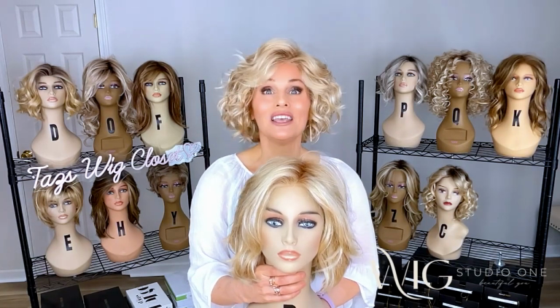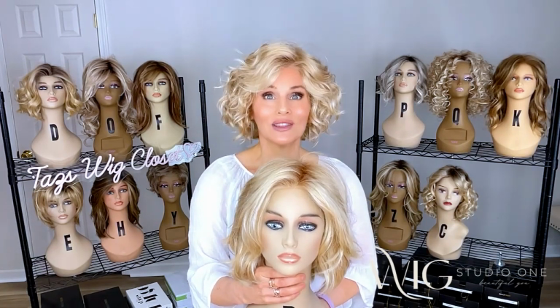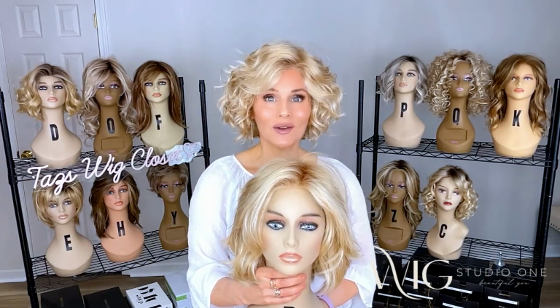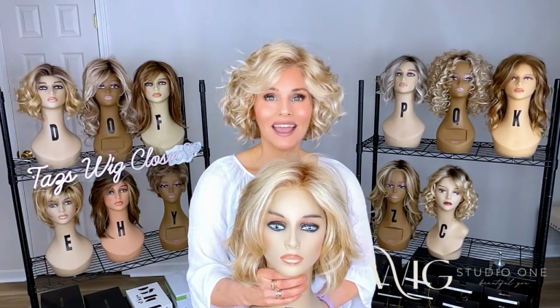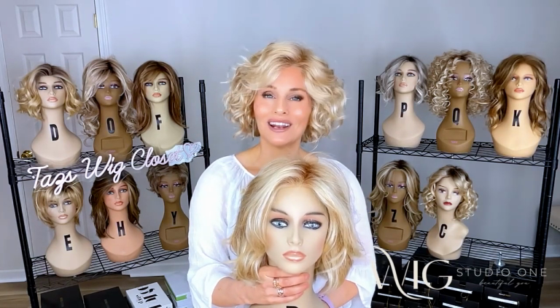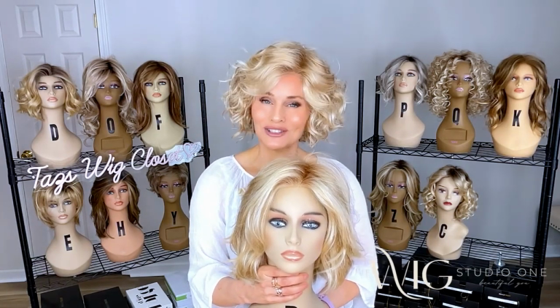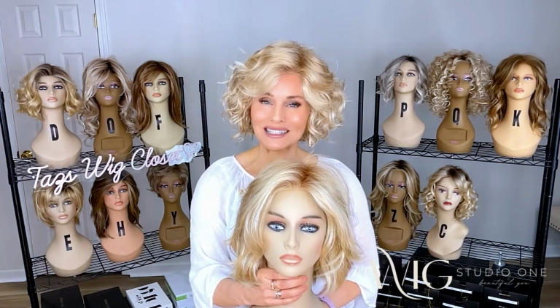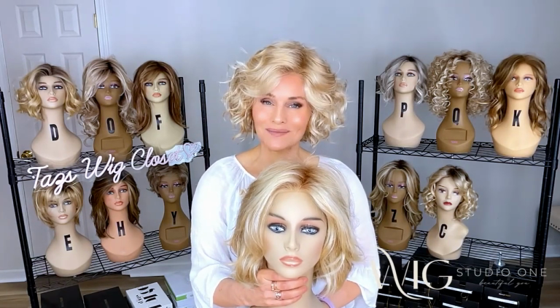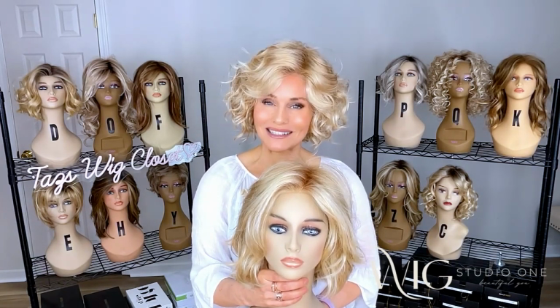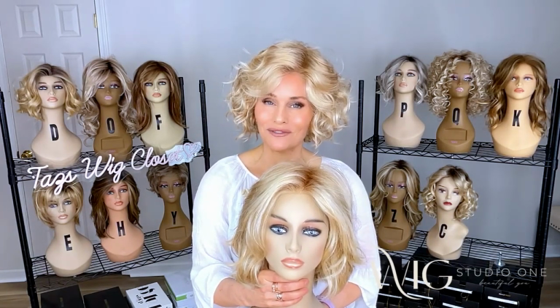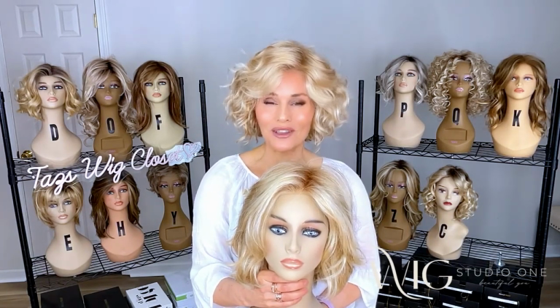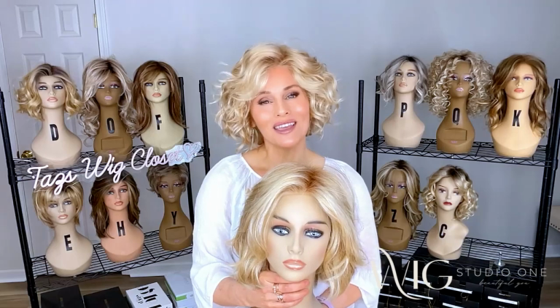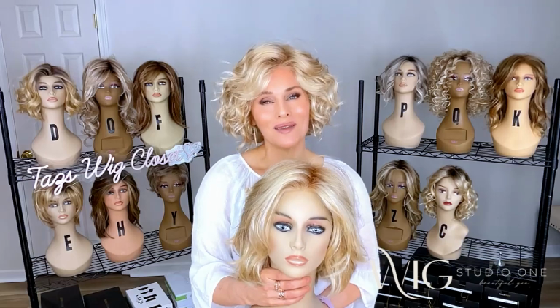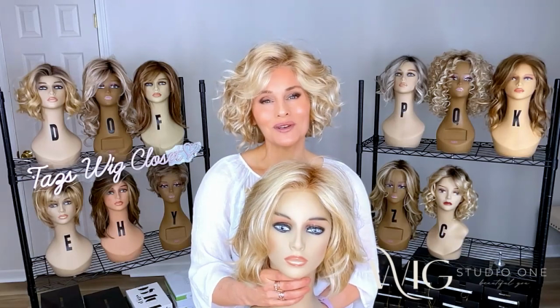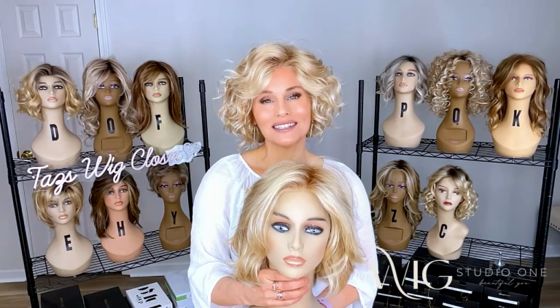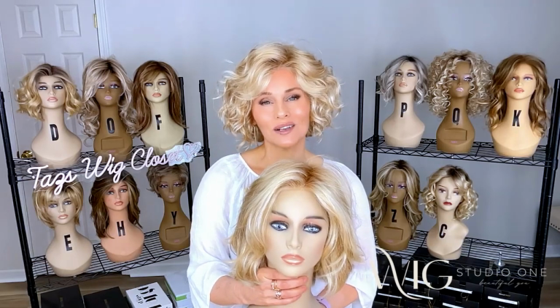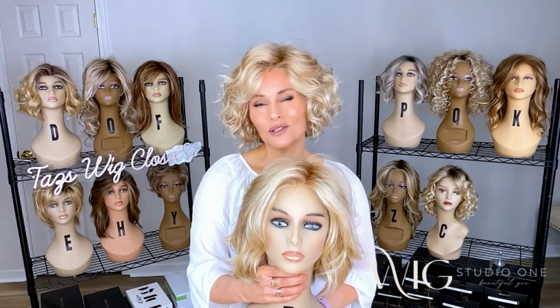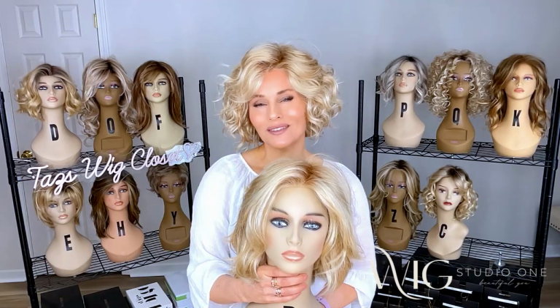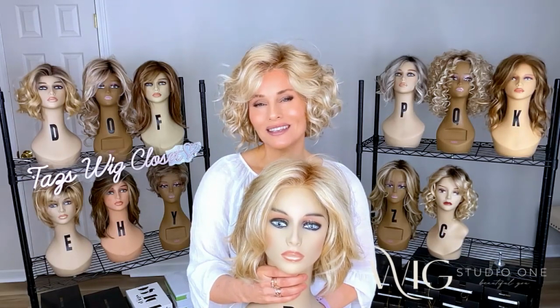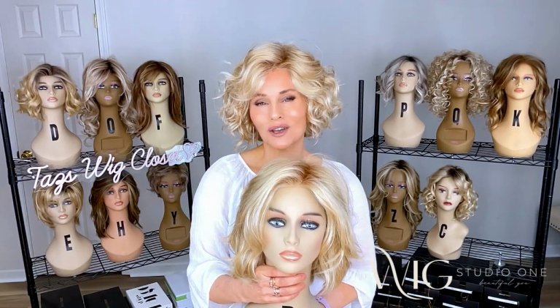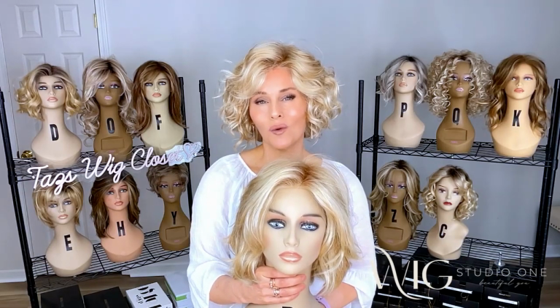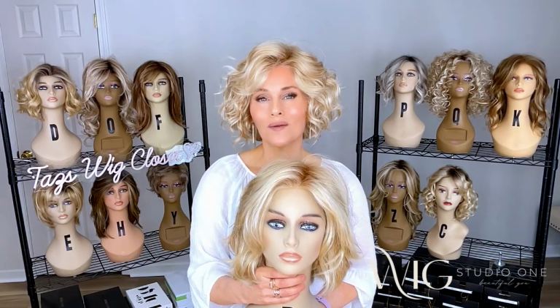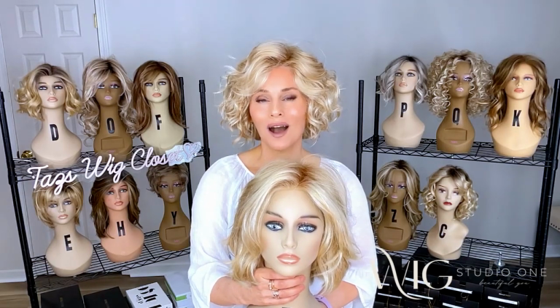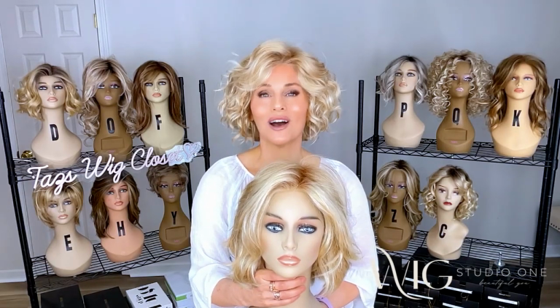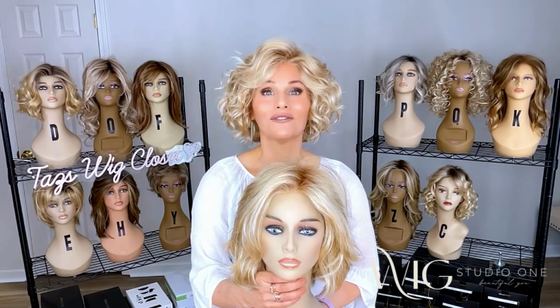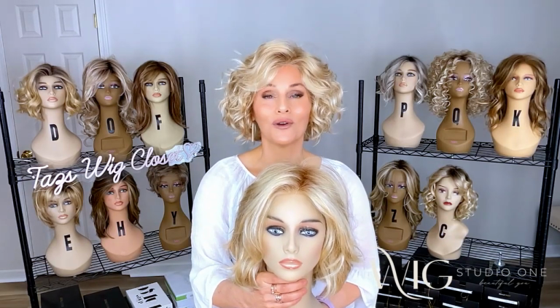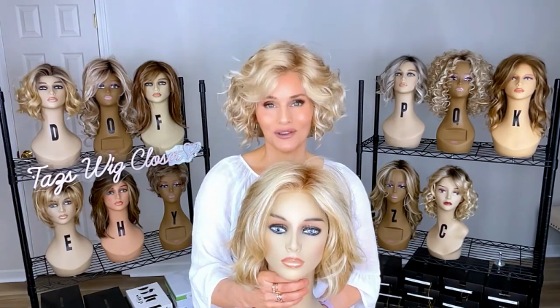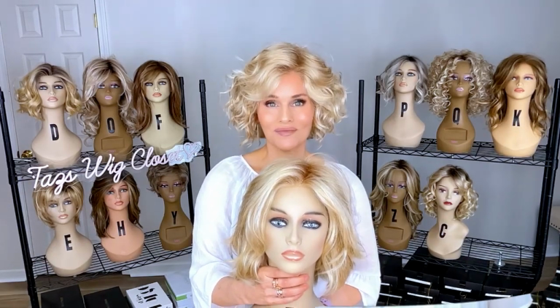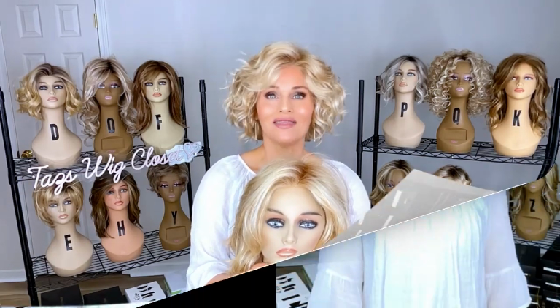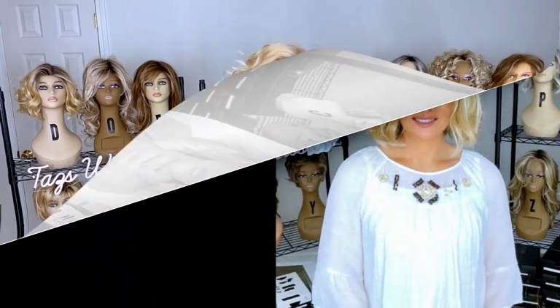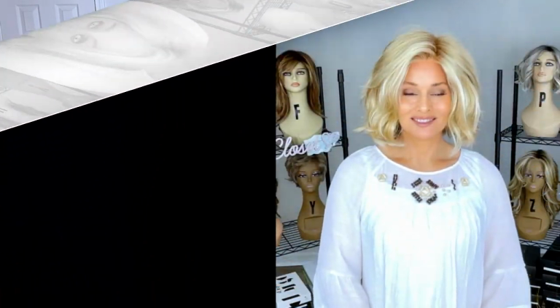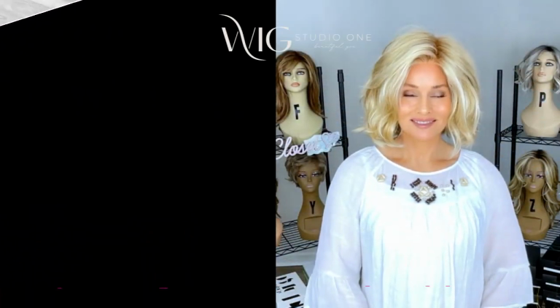So let's go ahead and I'll do a side by side for you. Maybe you can decide which one of these Gabor bobs is for you. Thanks for joining me.